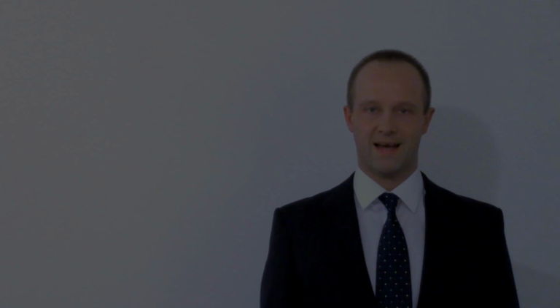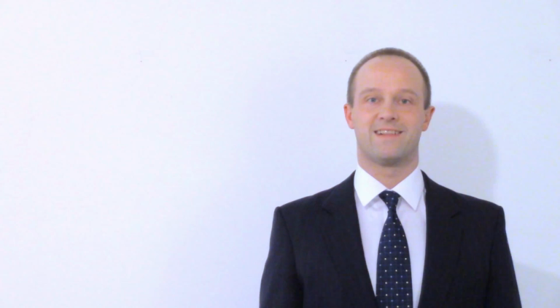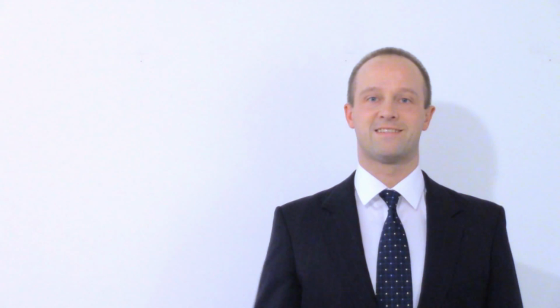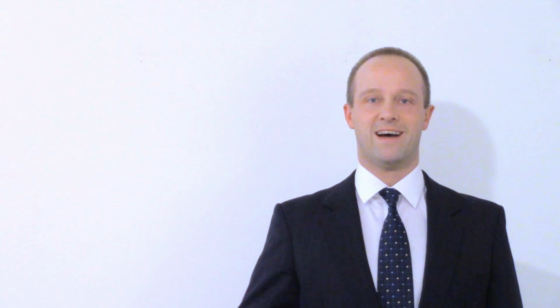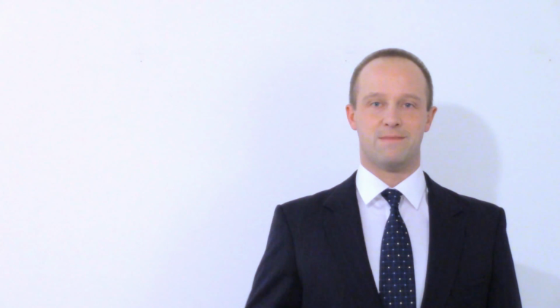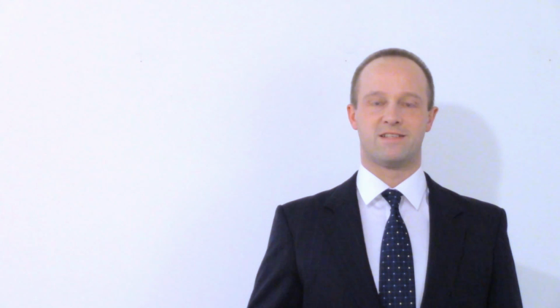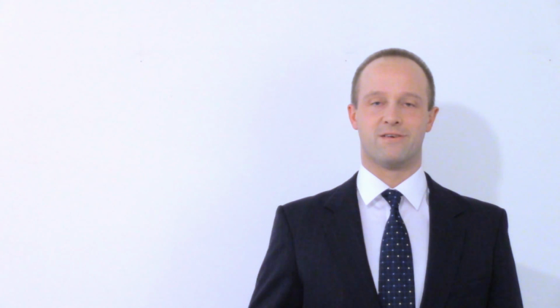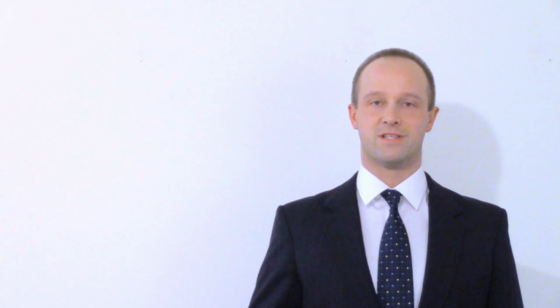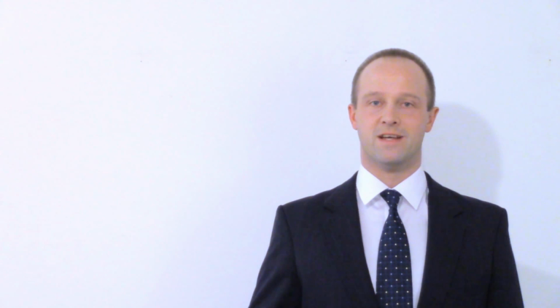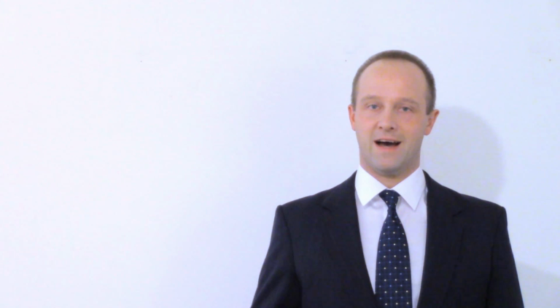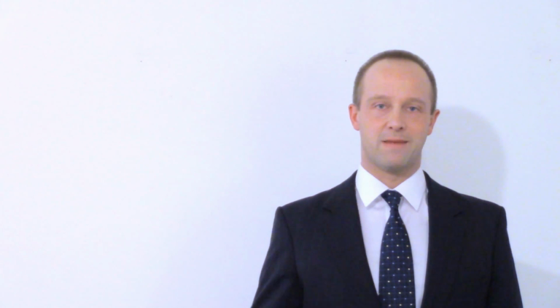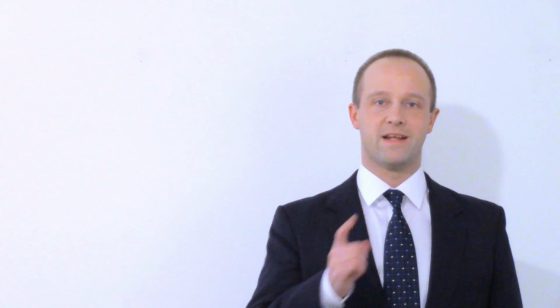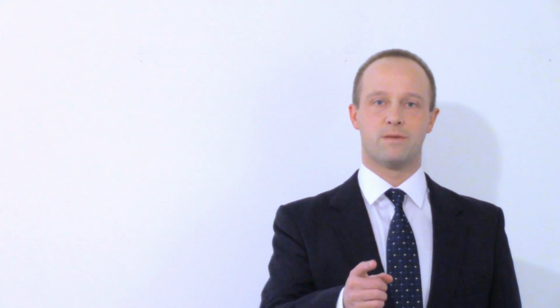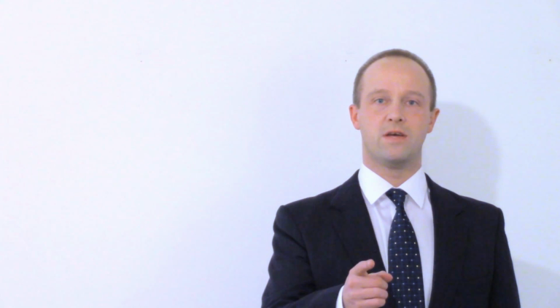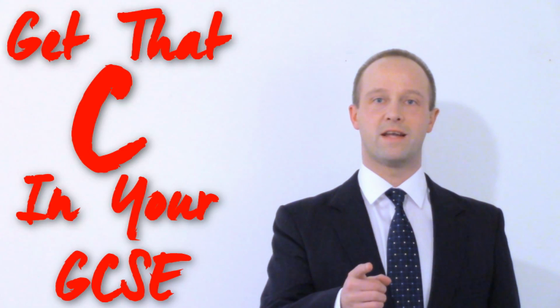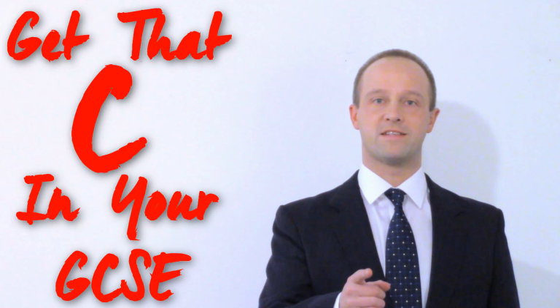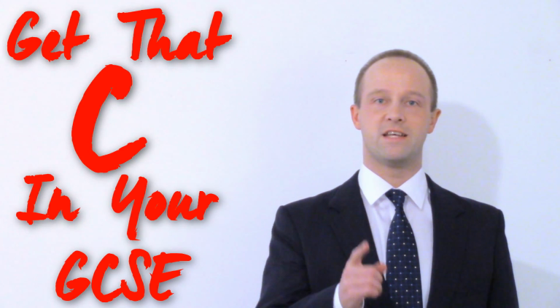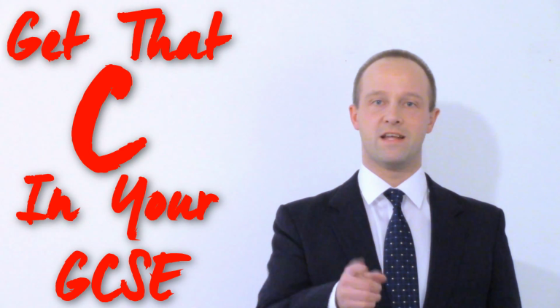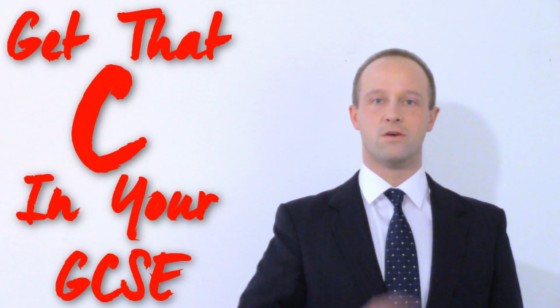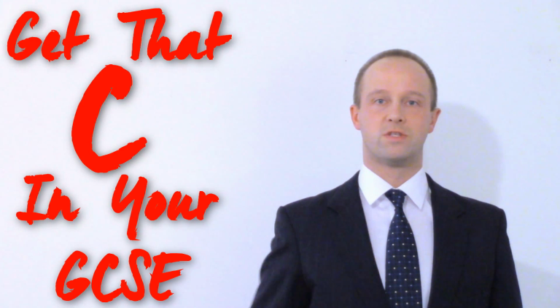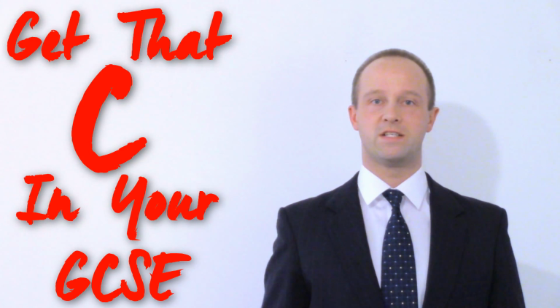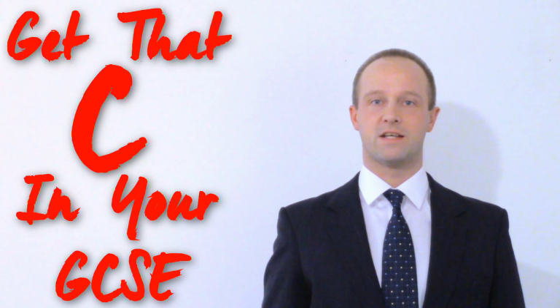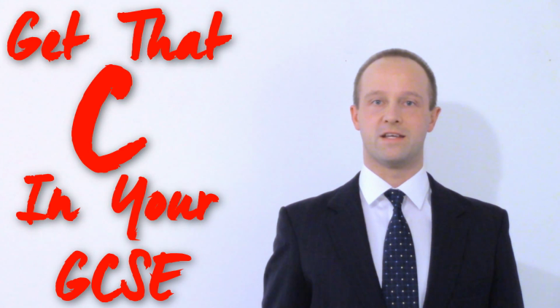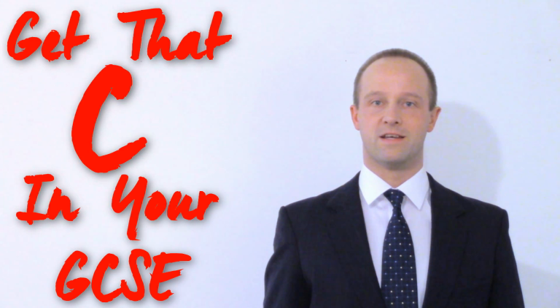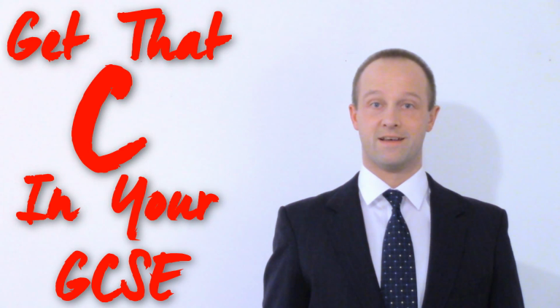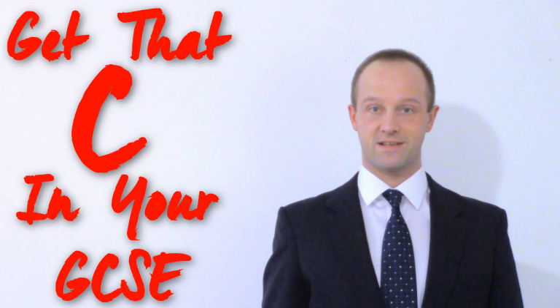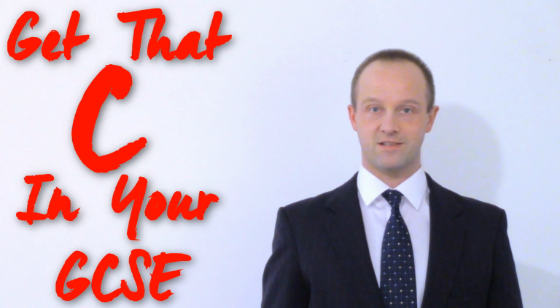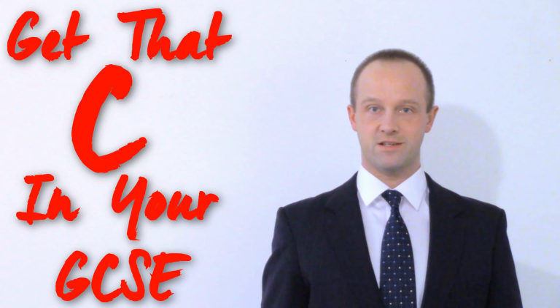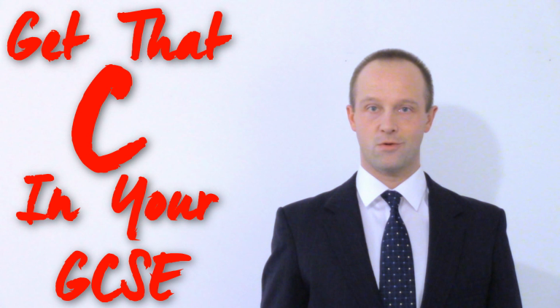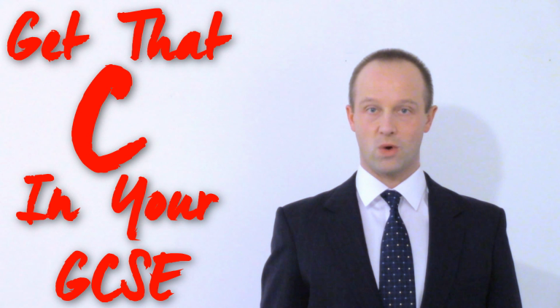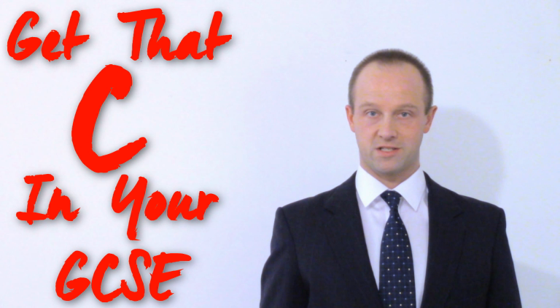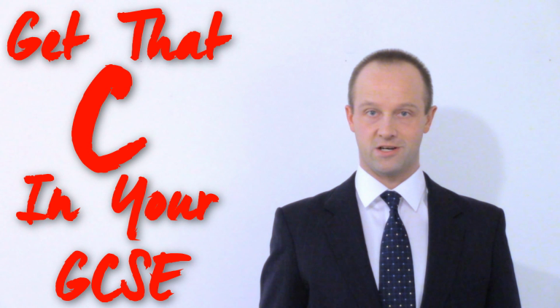Hey class, I'm Mr. Thornton, and I'm going to help you get that C in your GCSE. This lesson: work done.